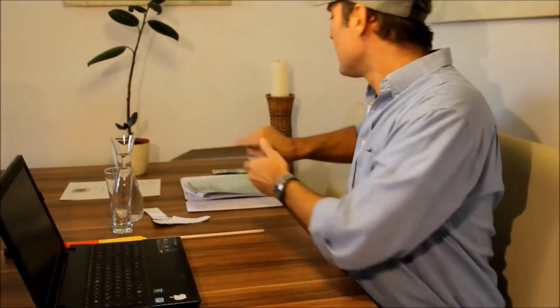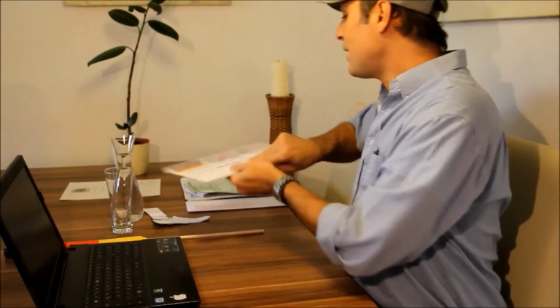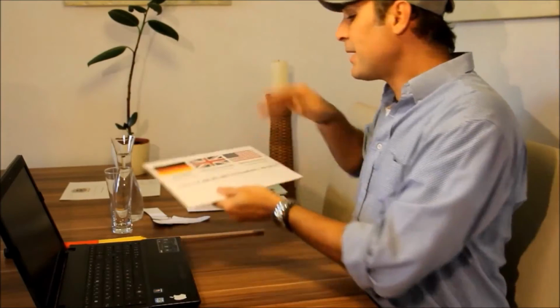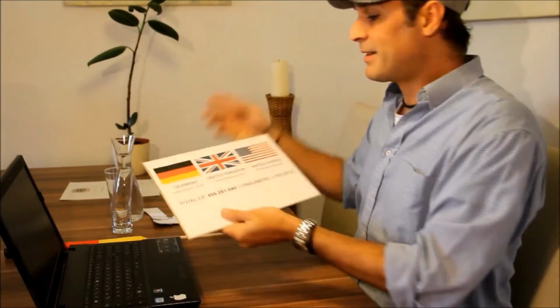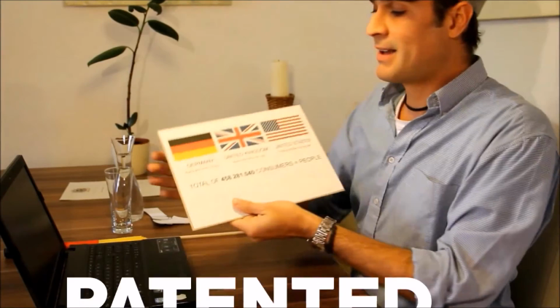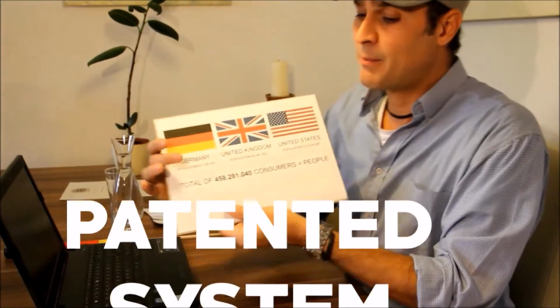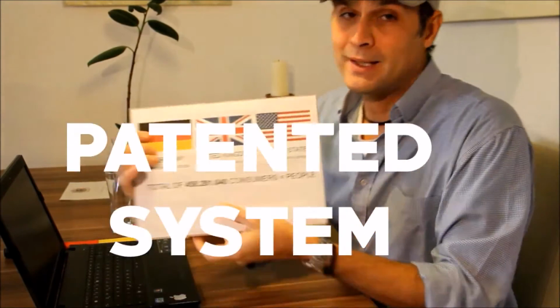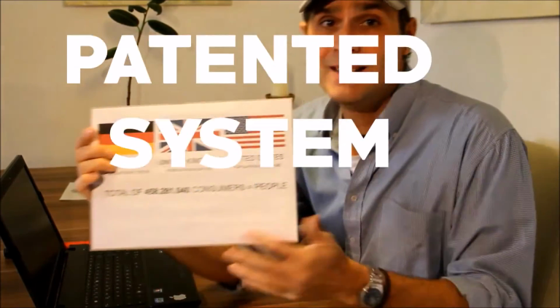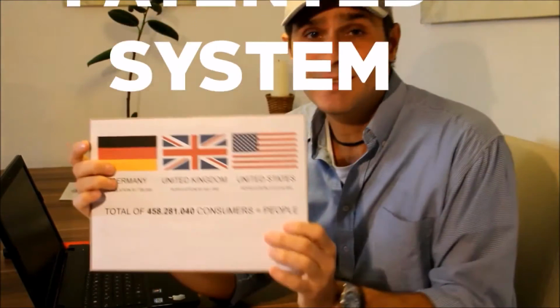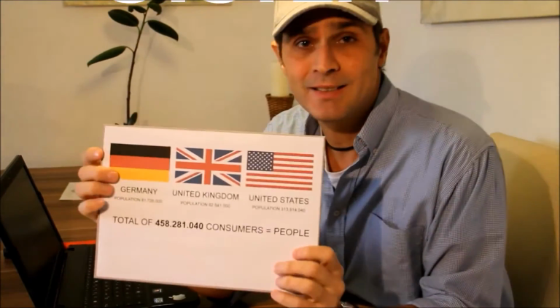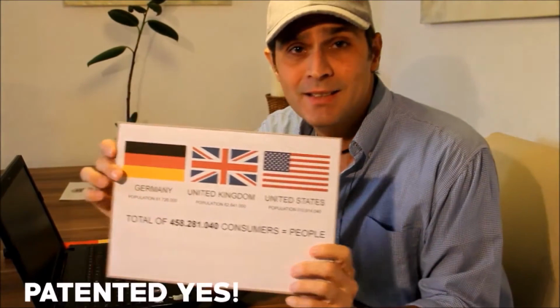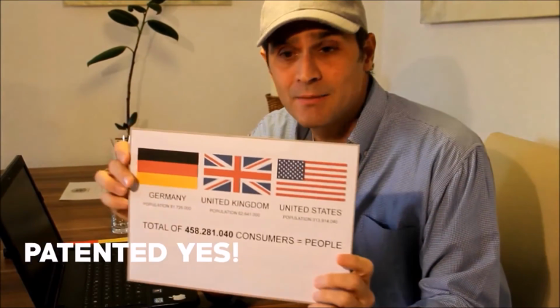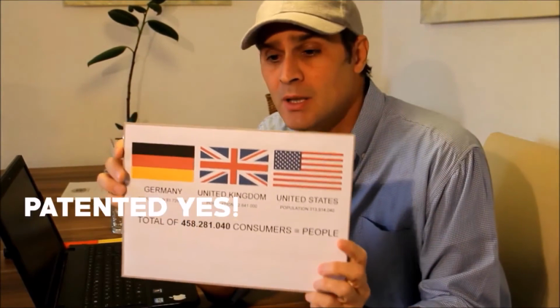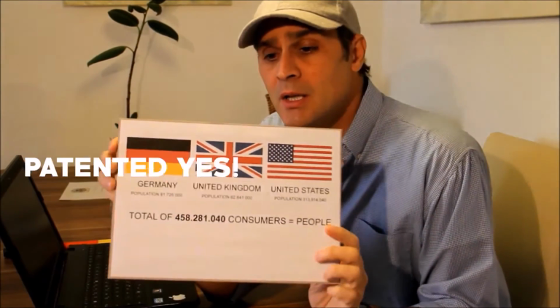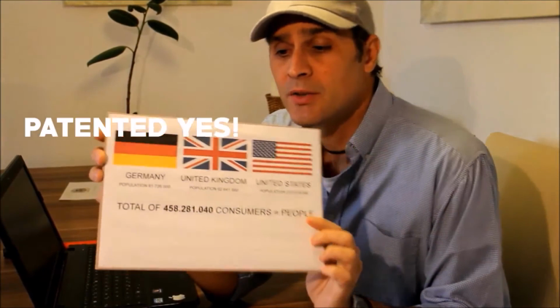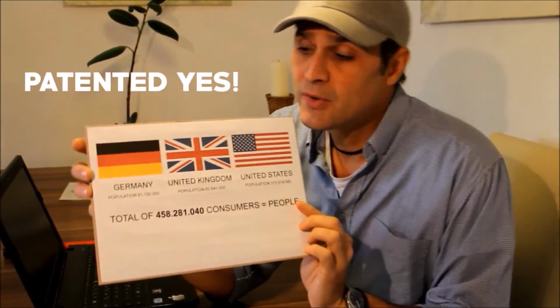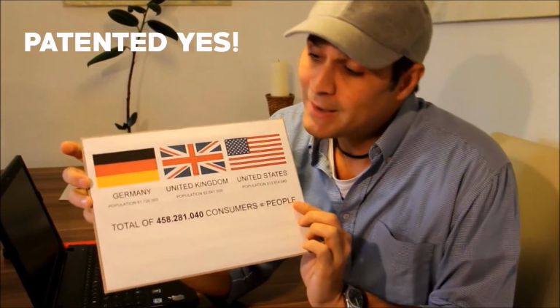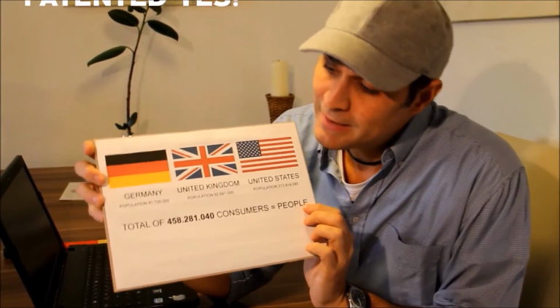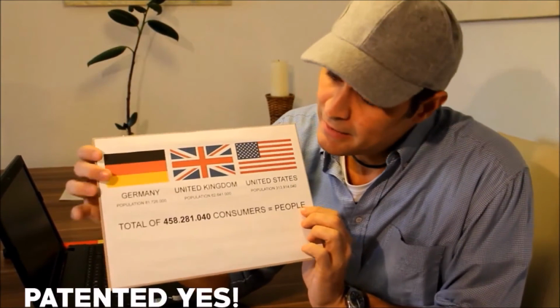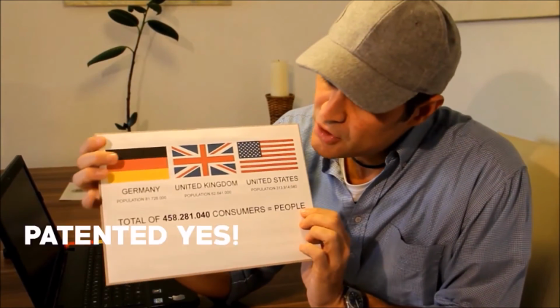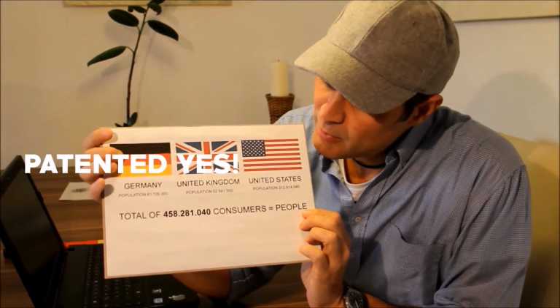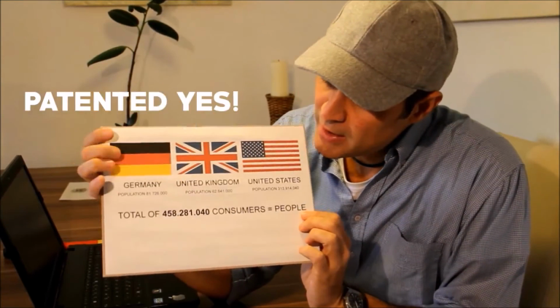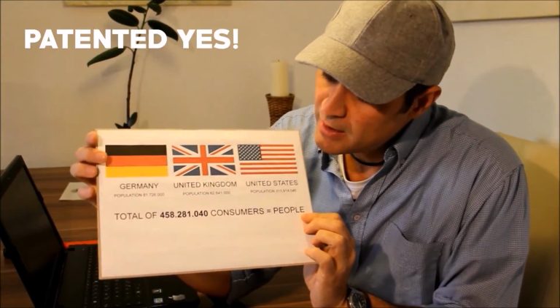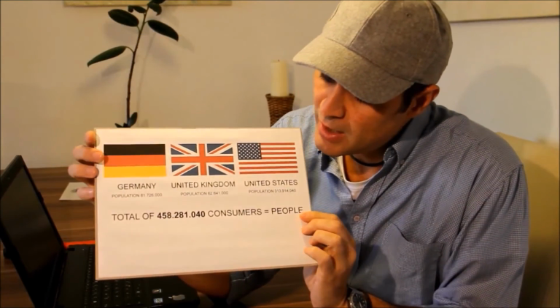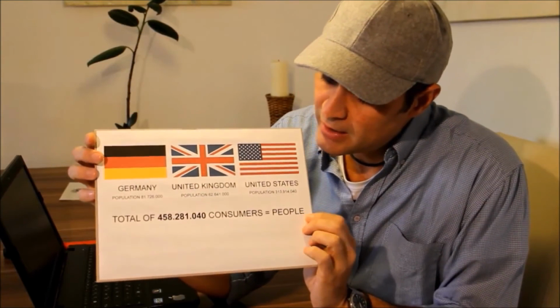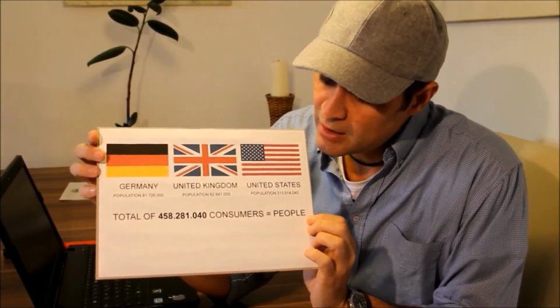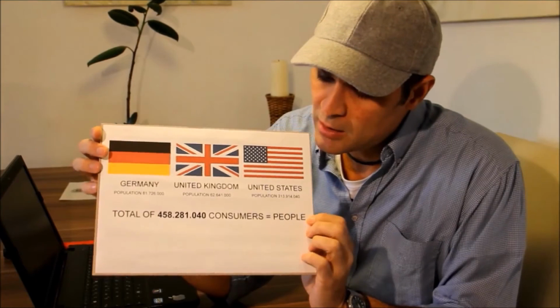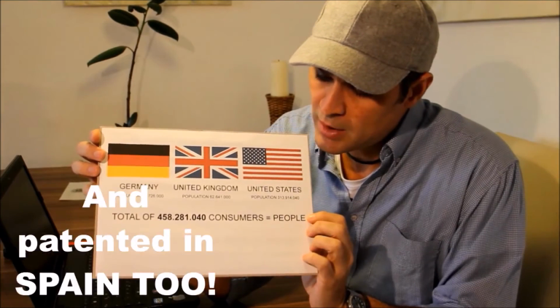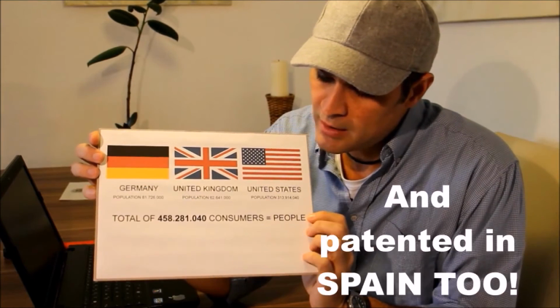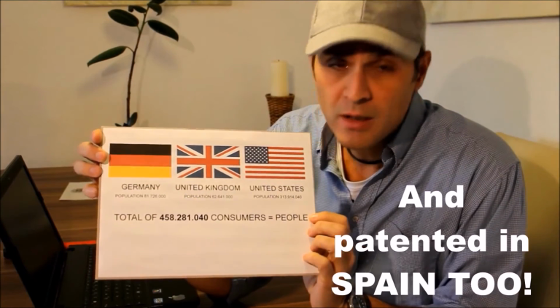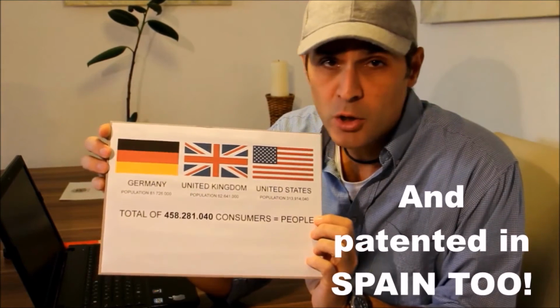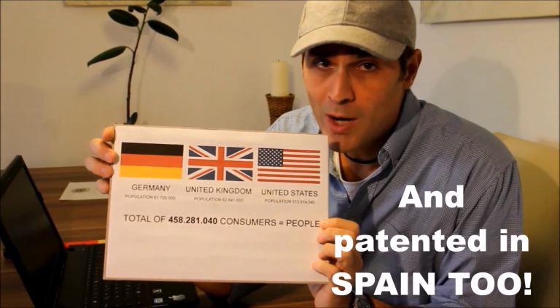The APS is a patented system. It's patented in Germany, United Kingdom, and the US.